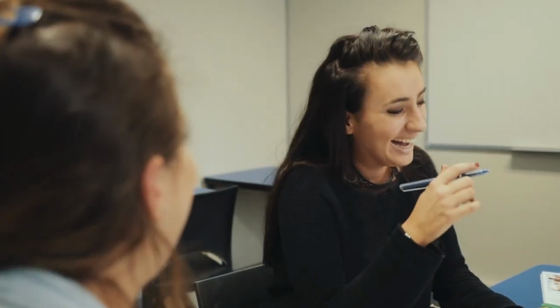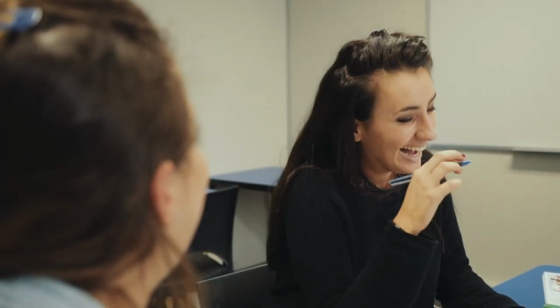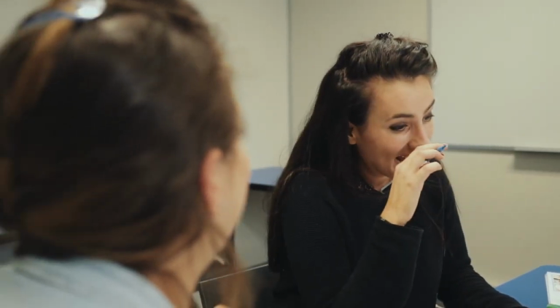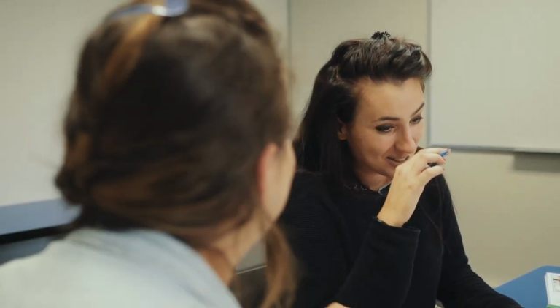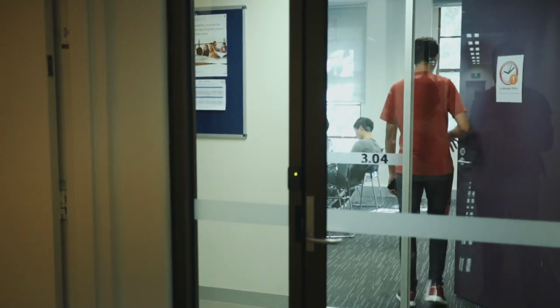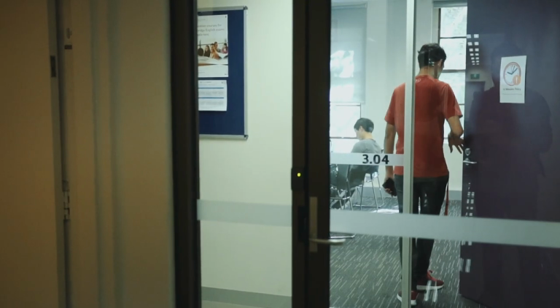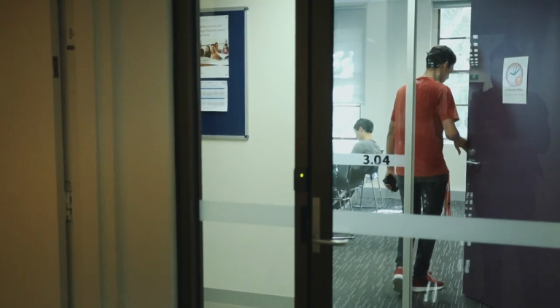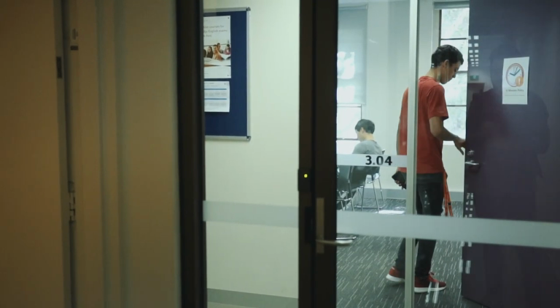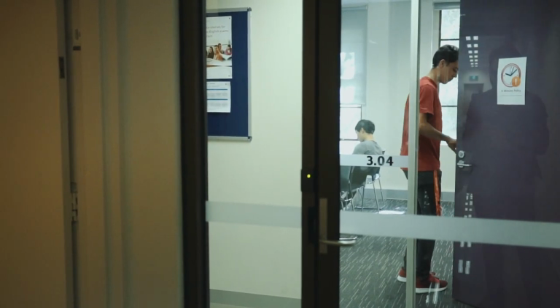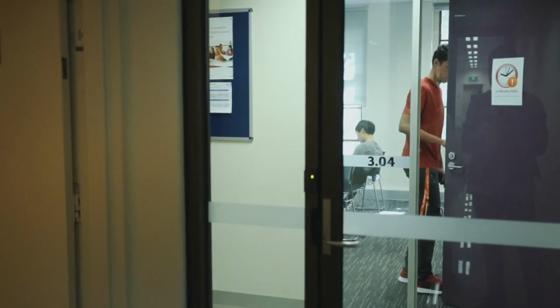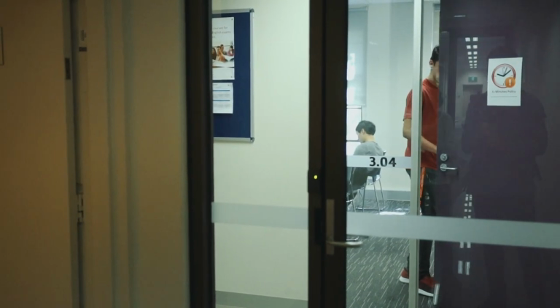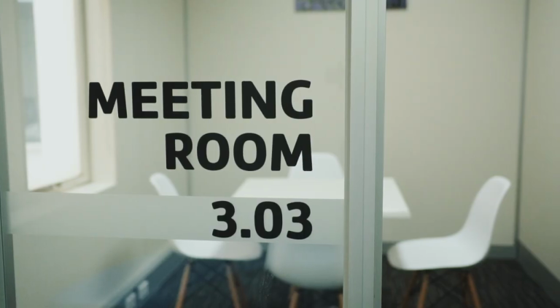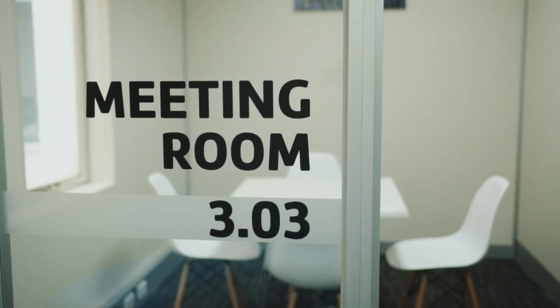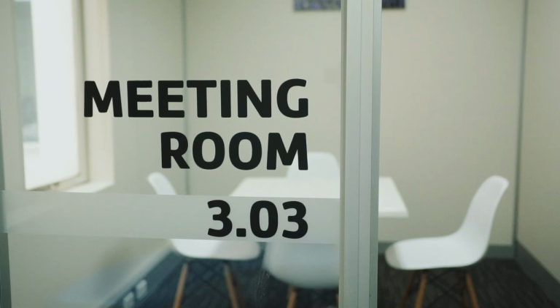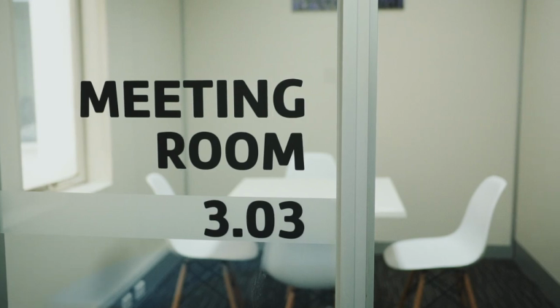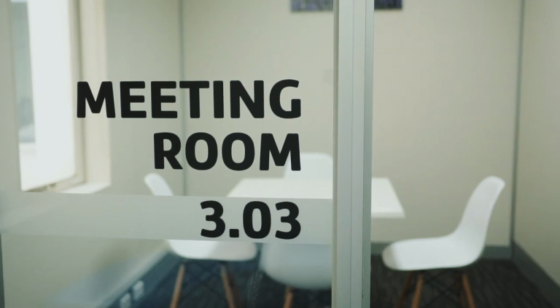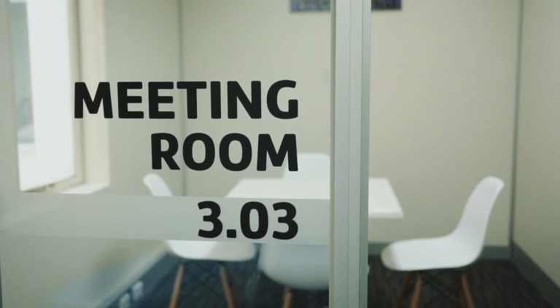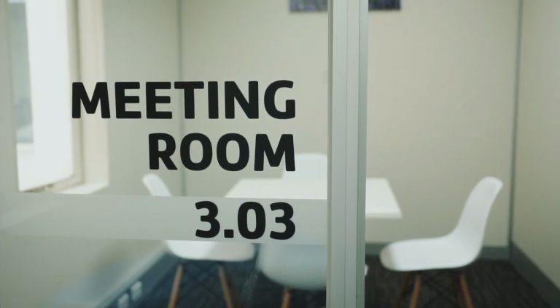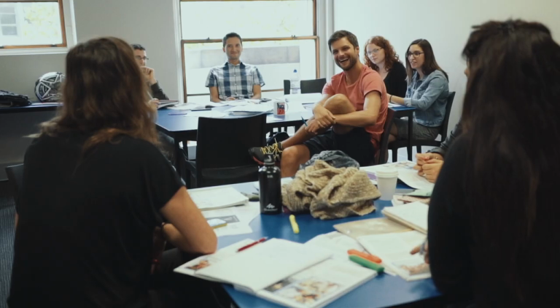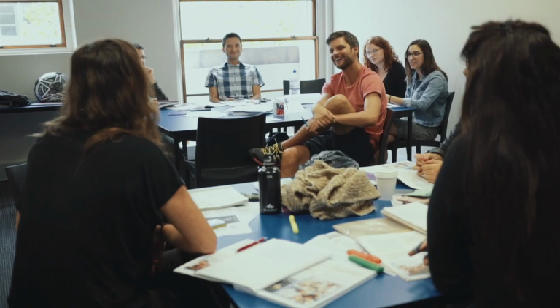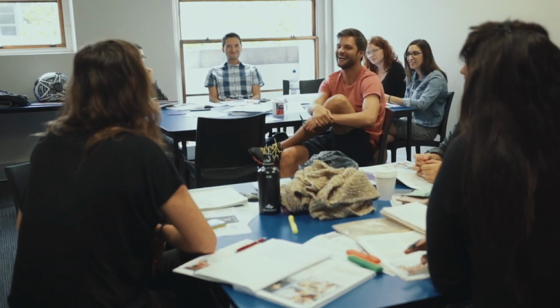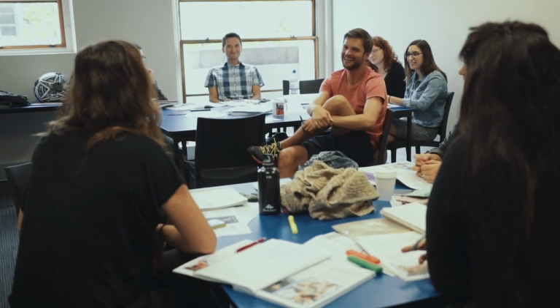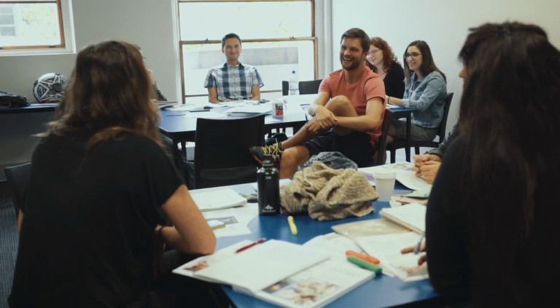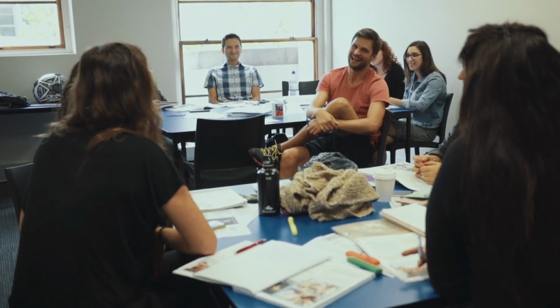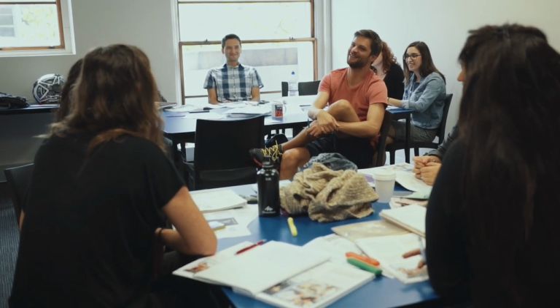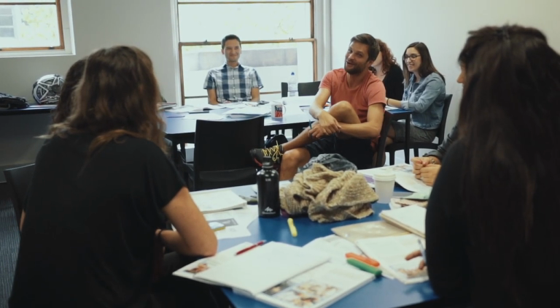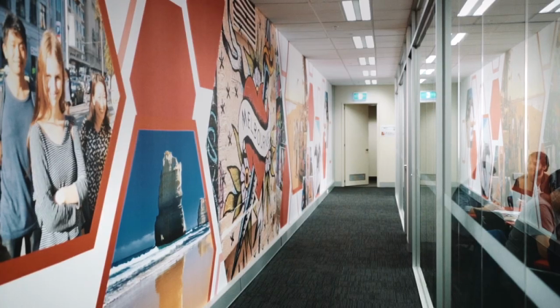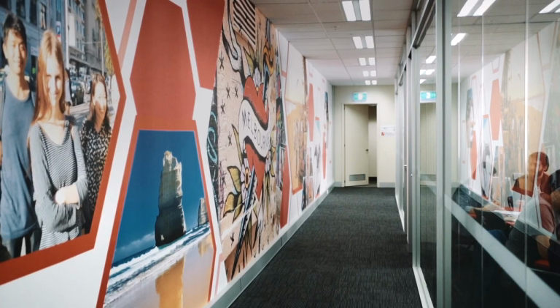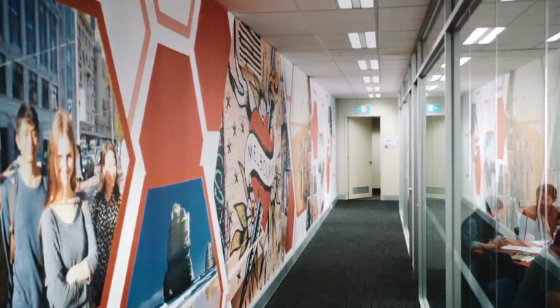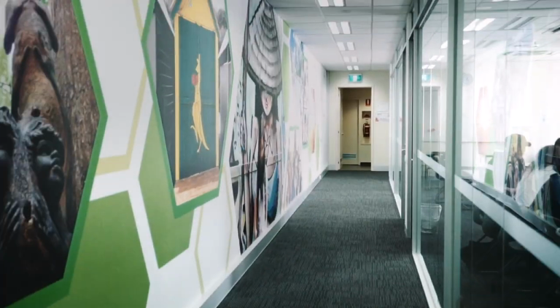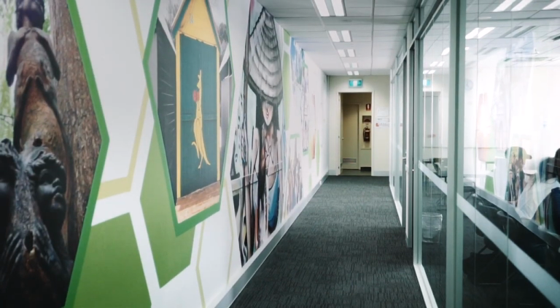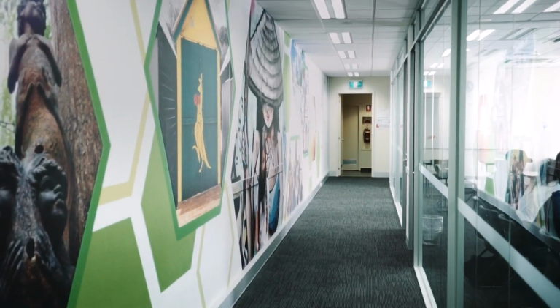Discover also has meeting rooms where you can work in small groups and where the teacher can give you feedback individually.